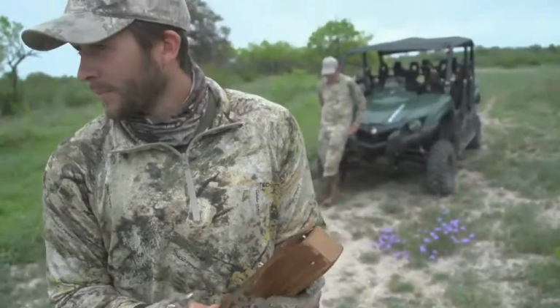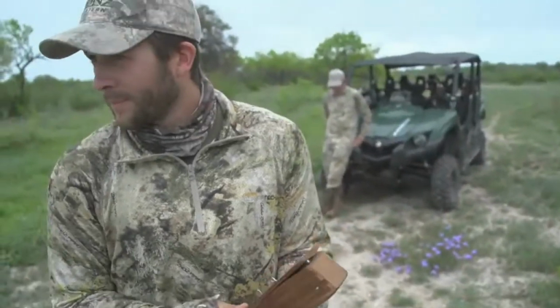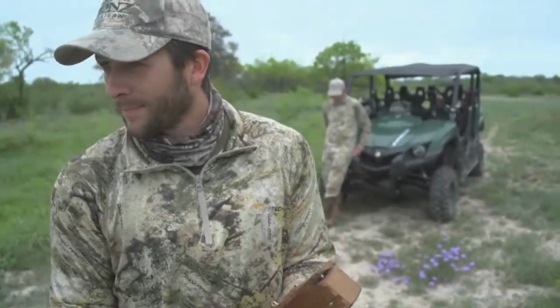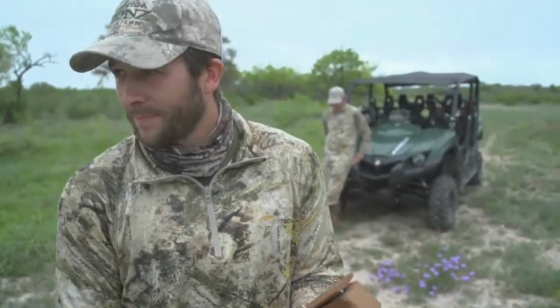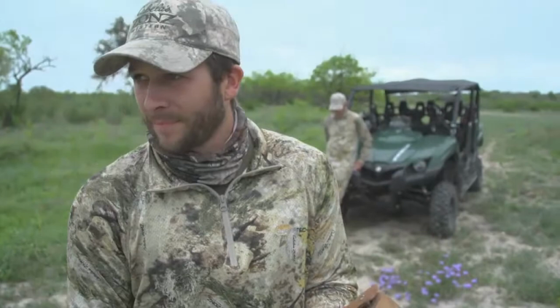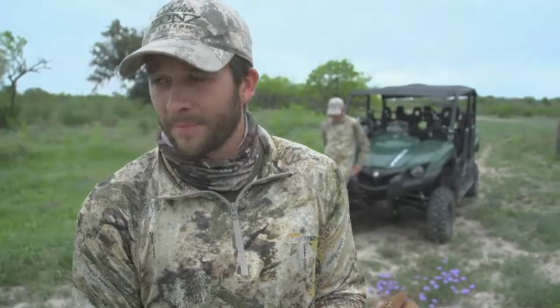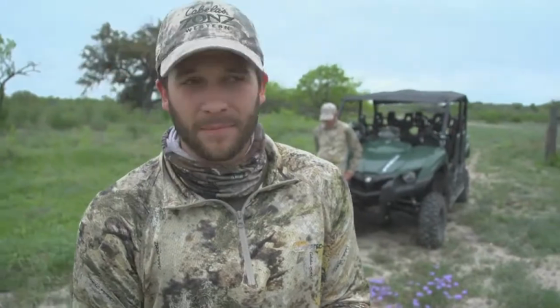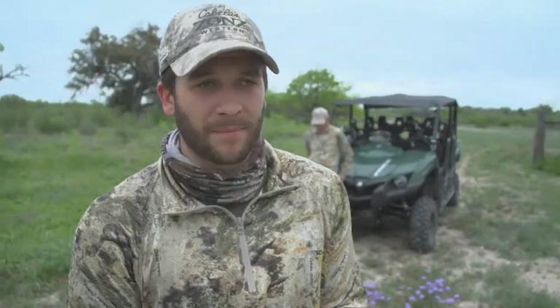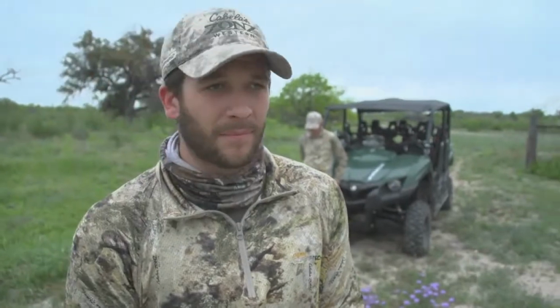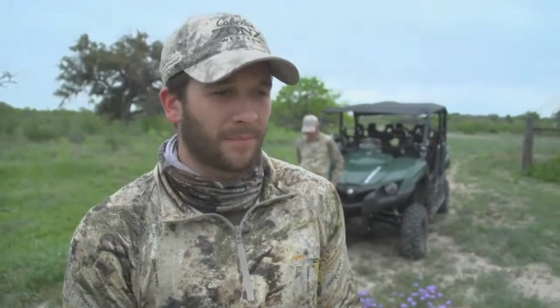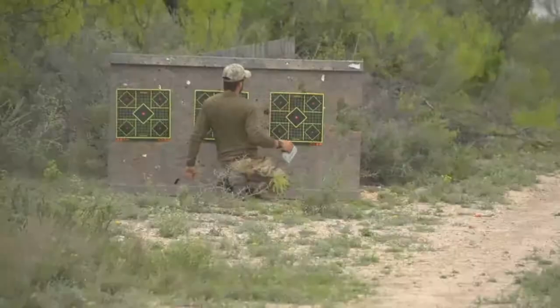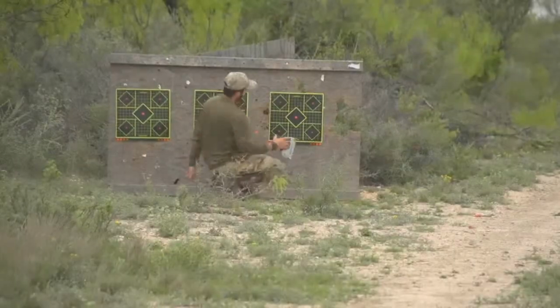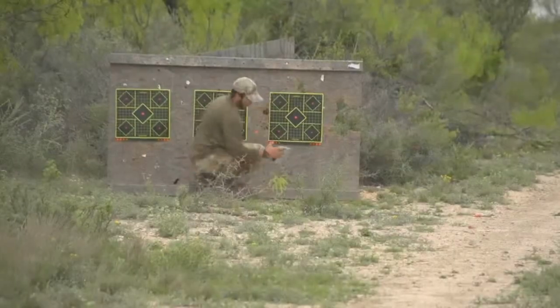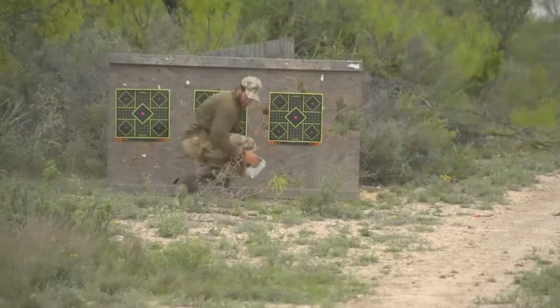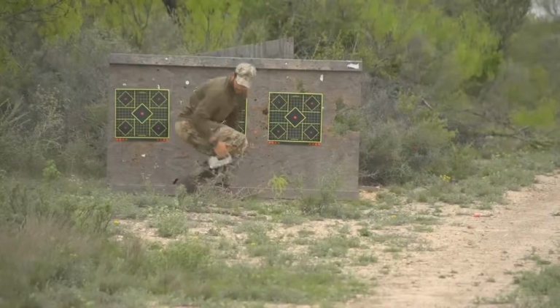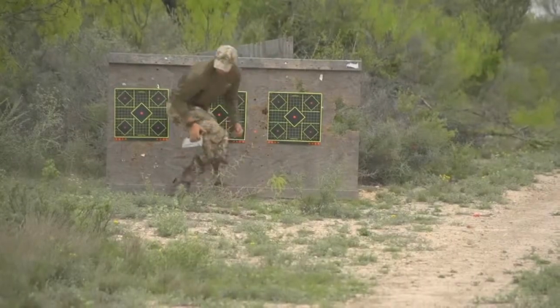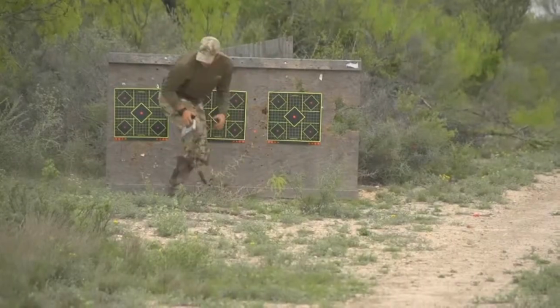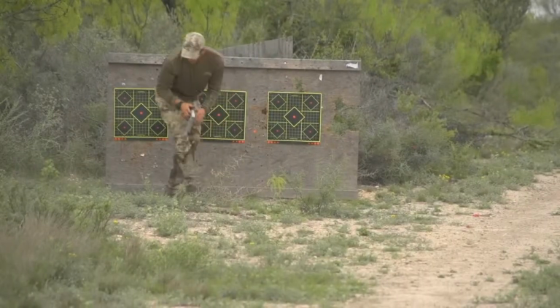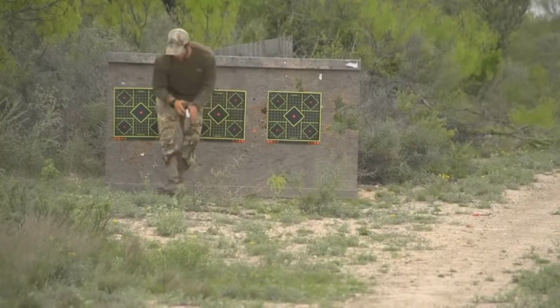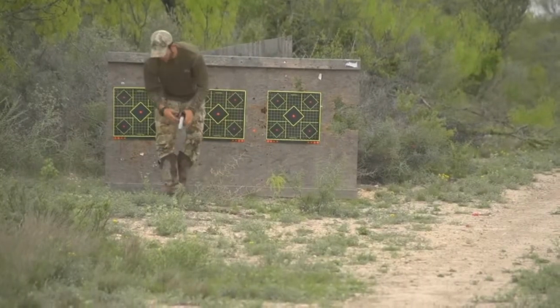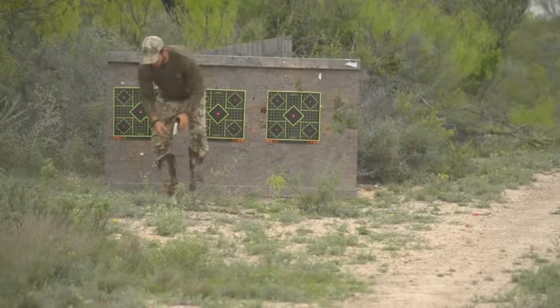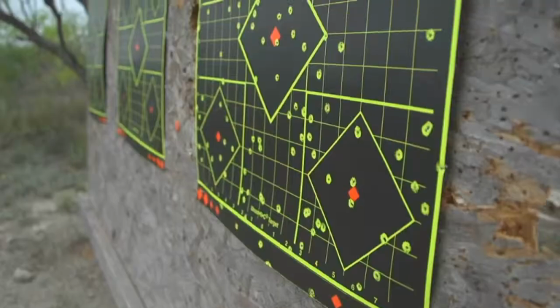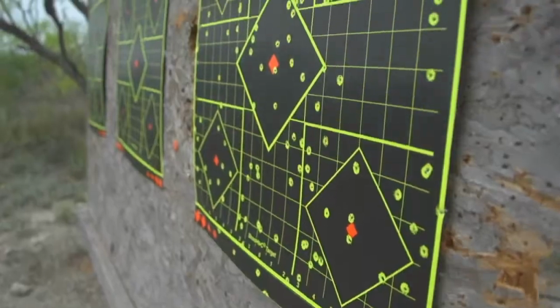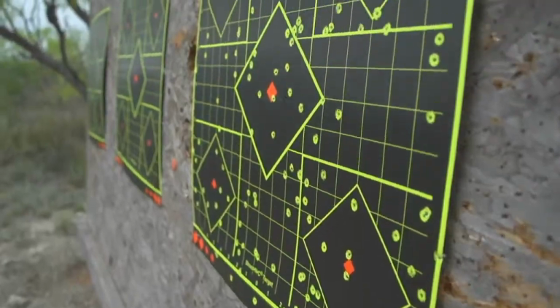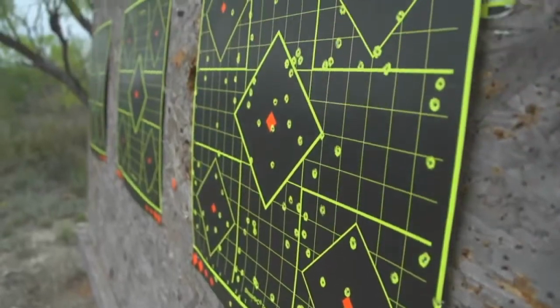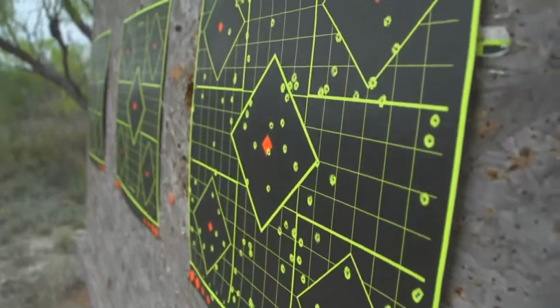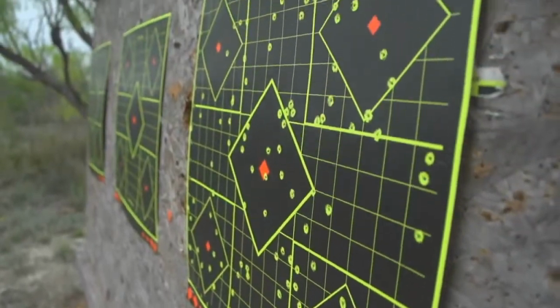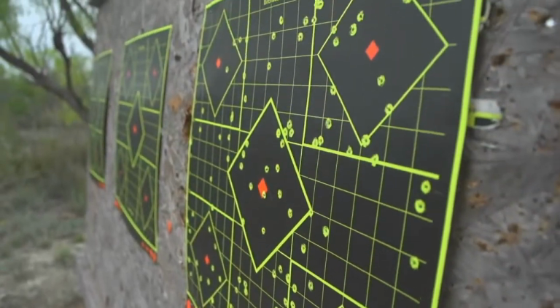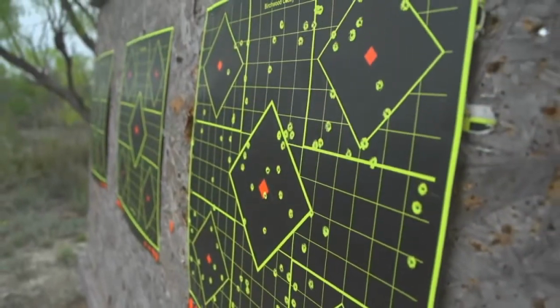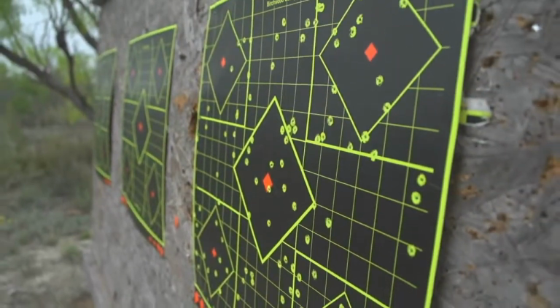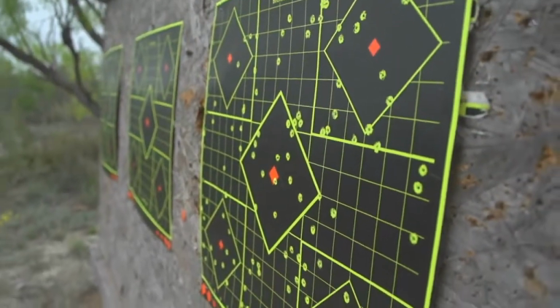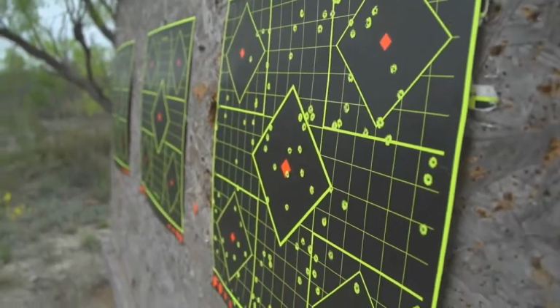First things first: with any good hunting practice, sighting in your shotgun is paramount.